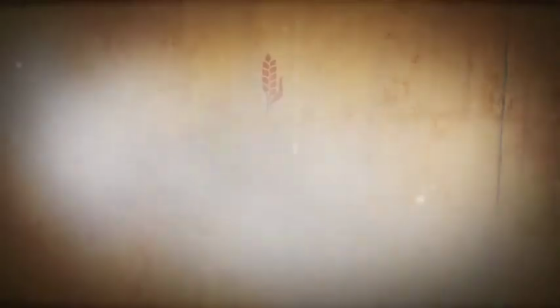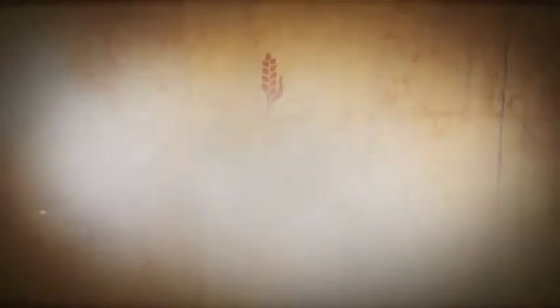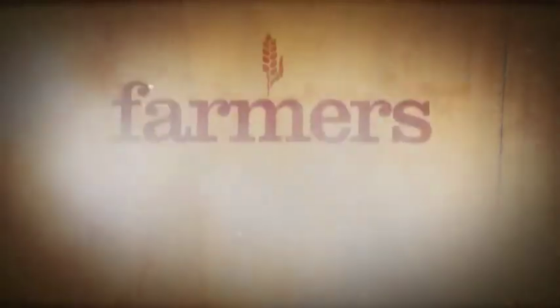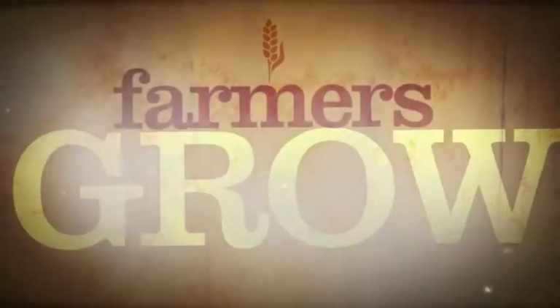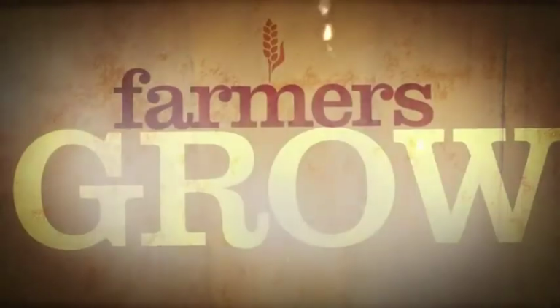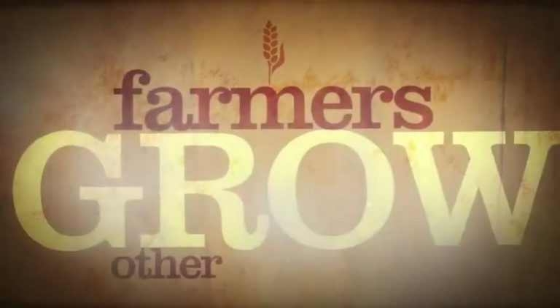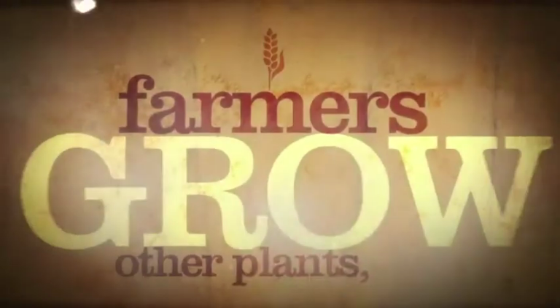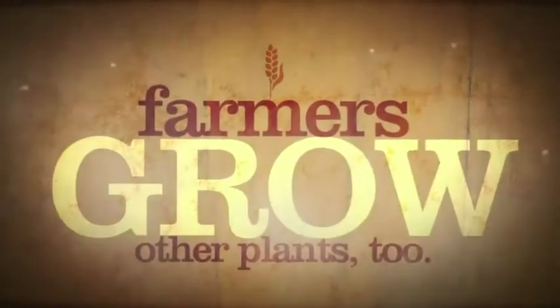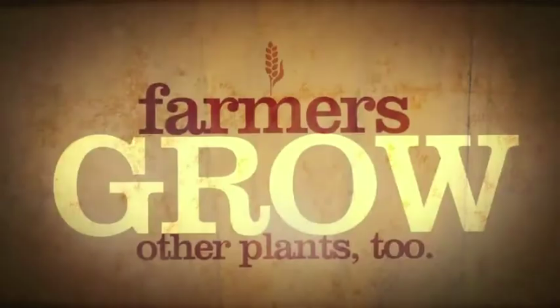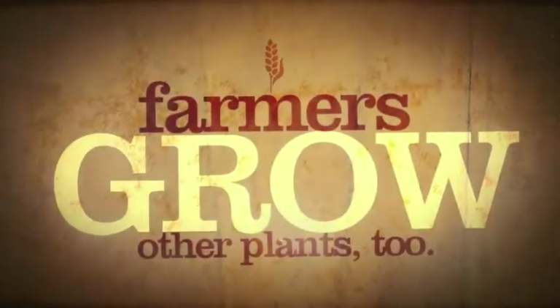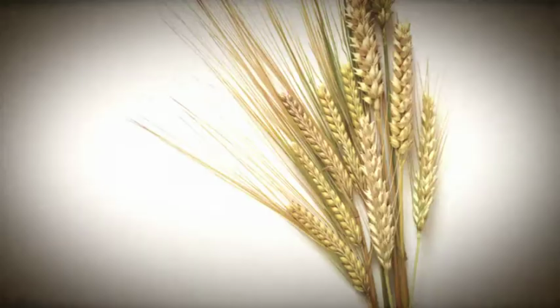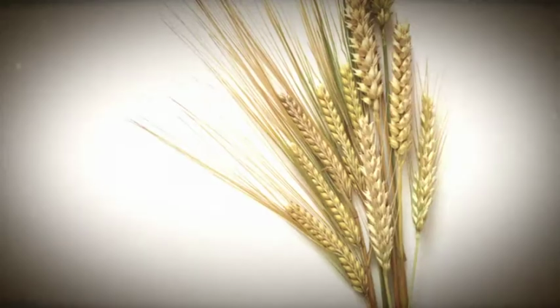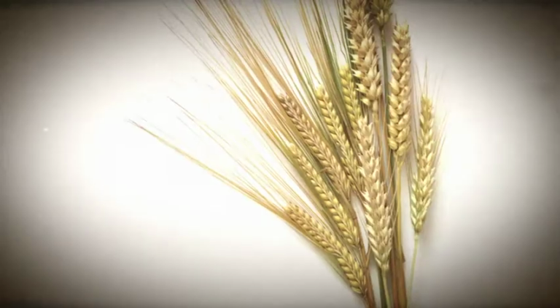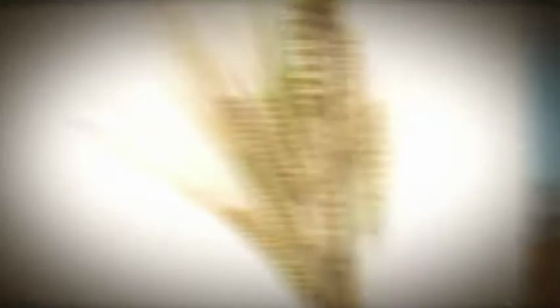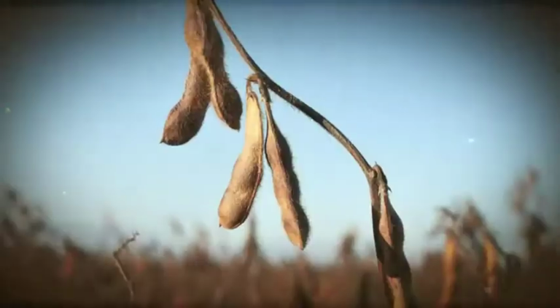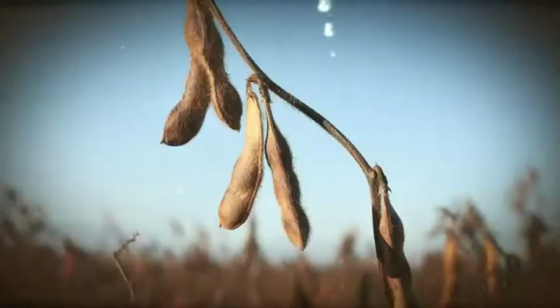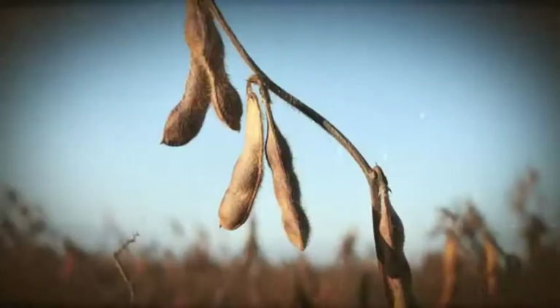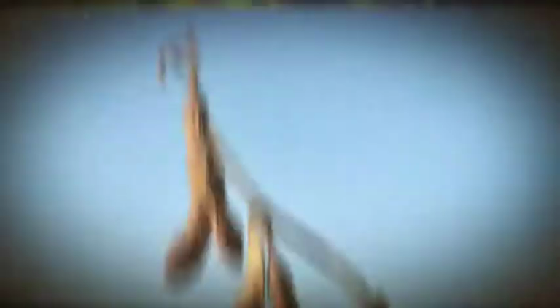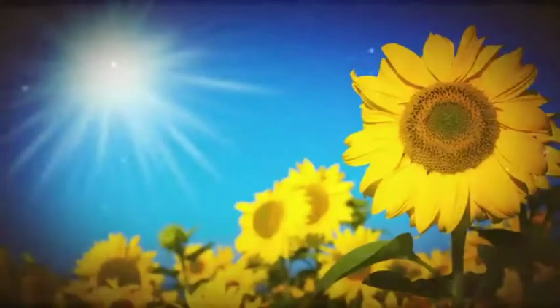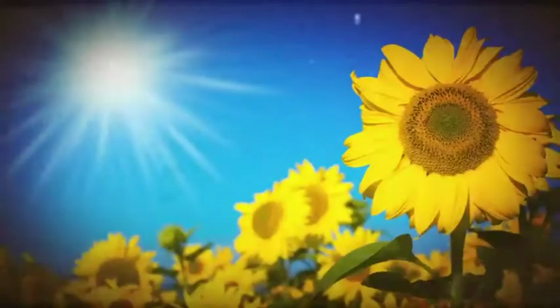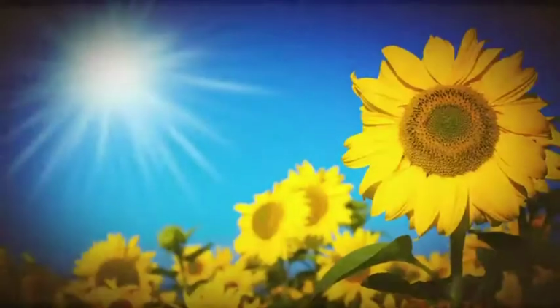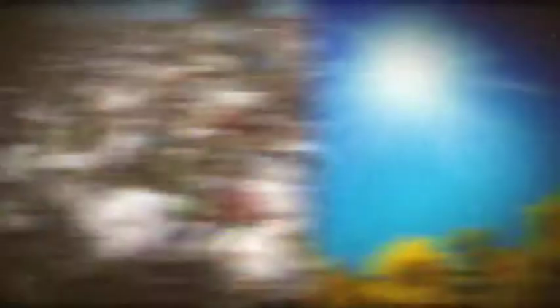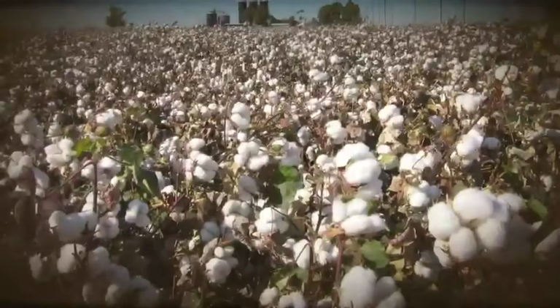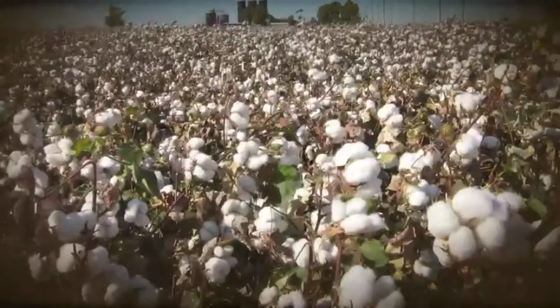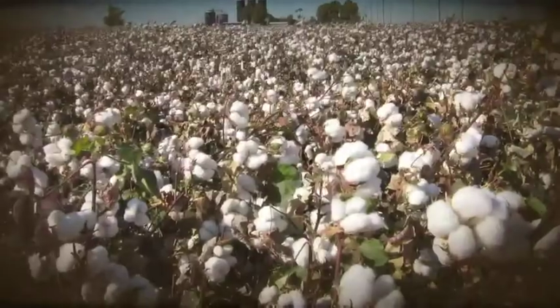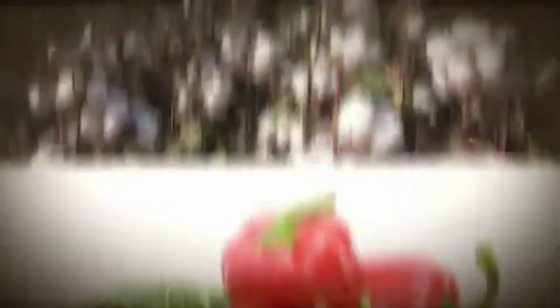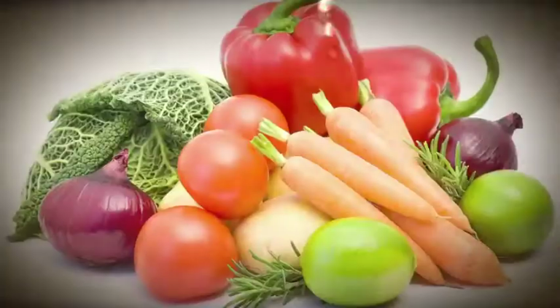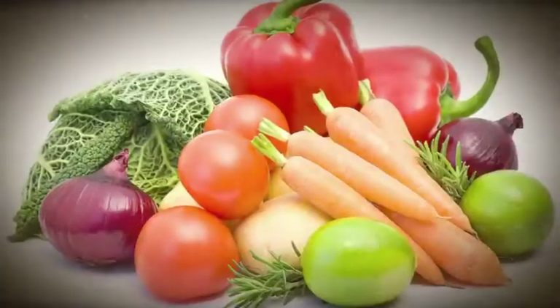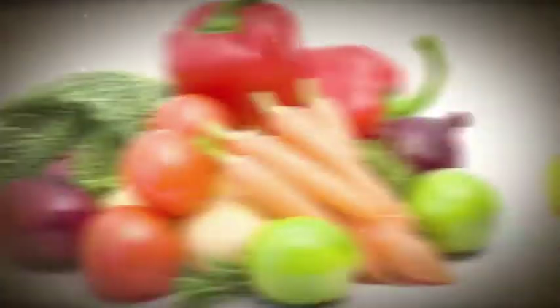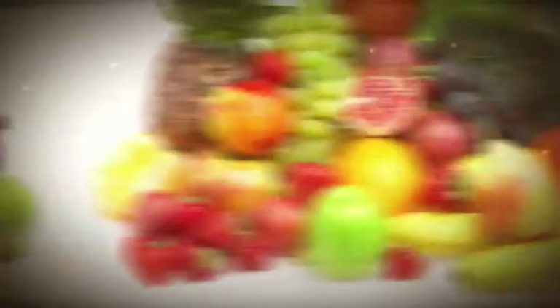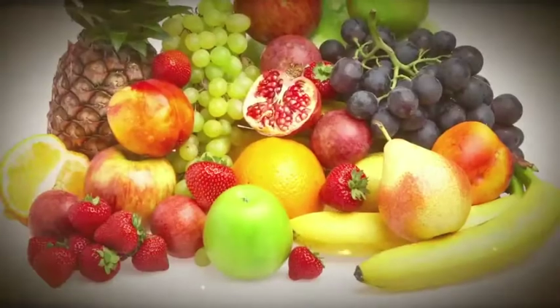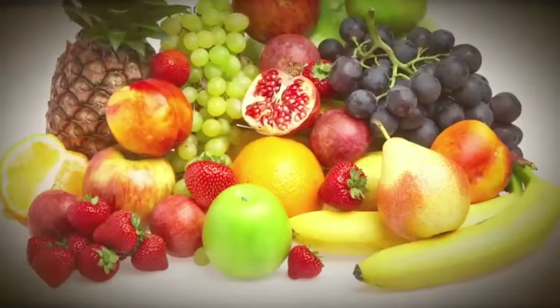Farmers grow other plants too, like wheat, soybeans, sunflowers, cotton, vegetables, and fruit.